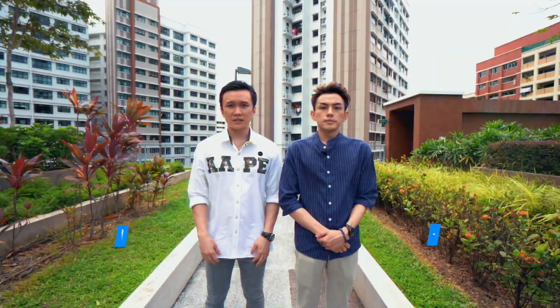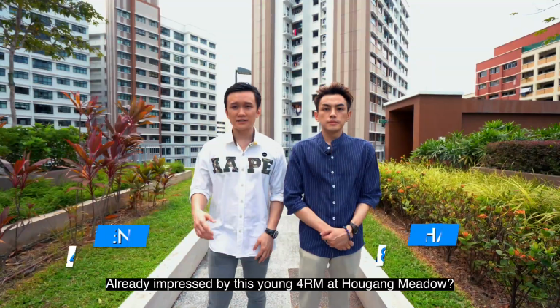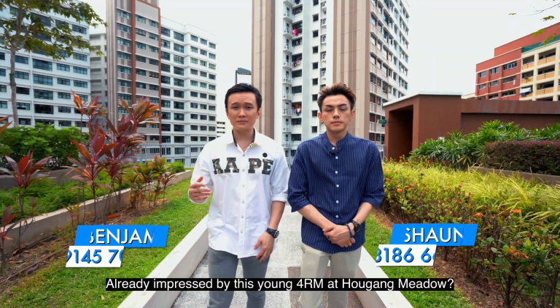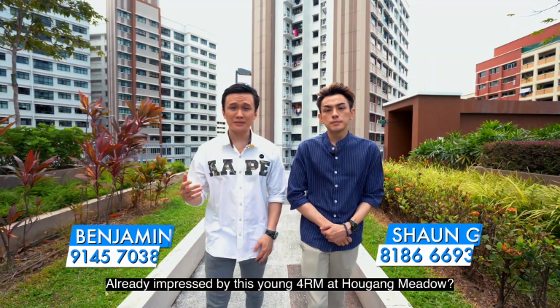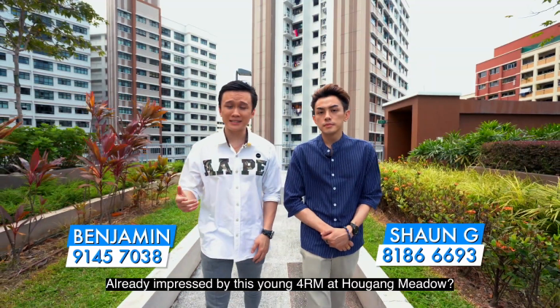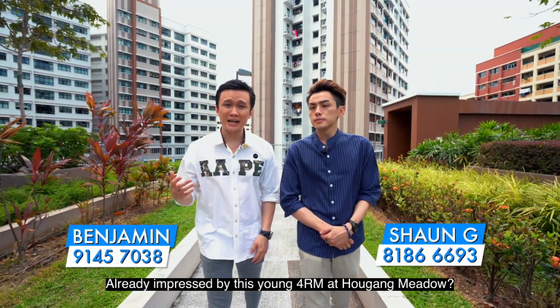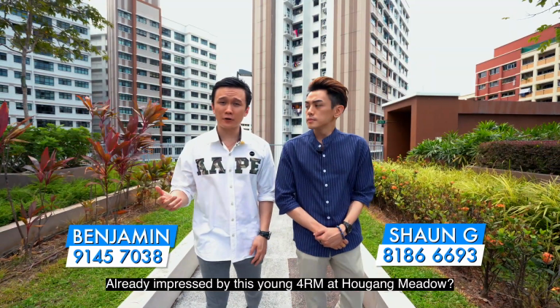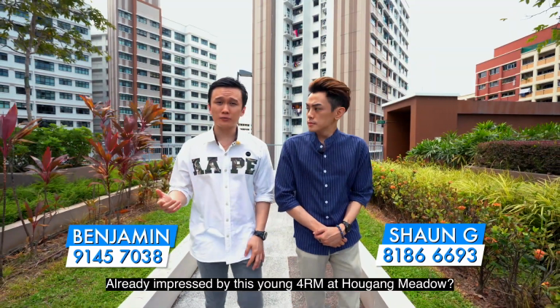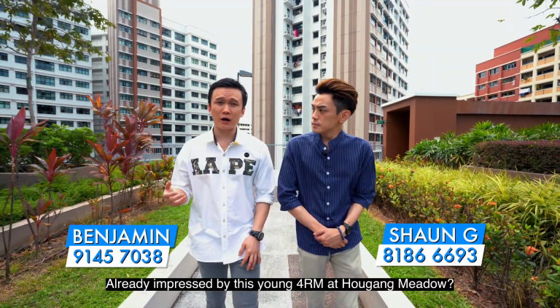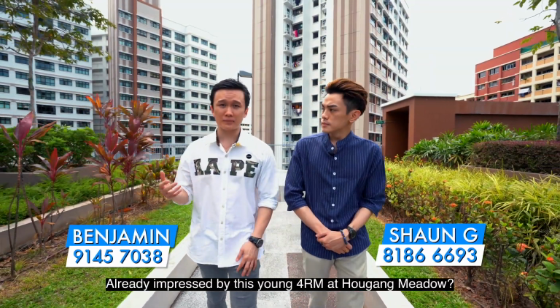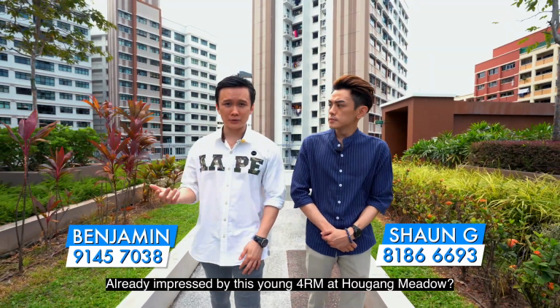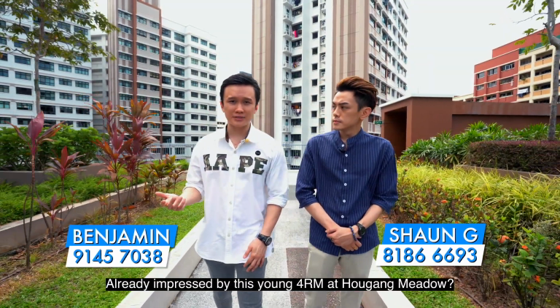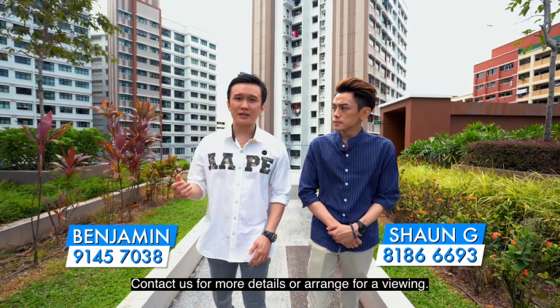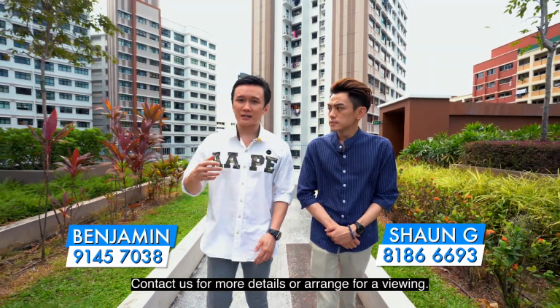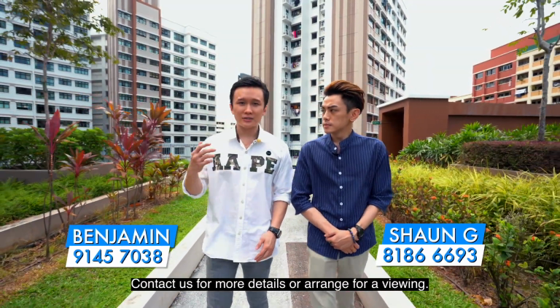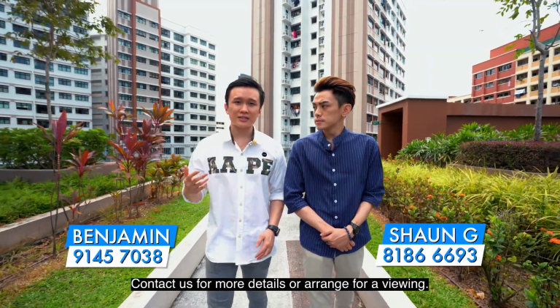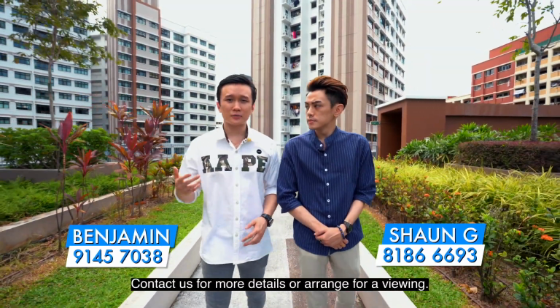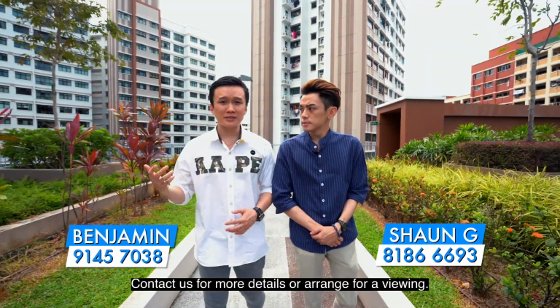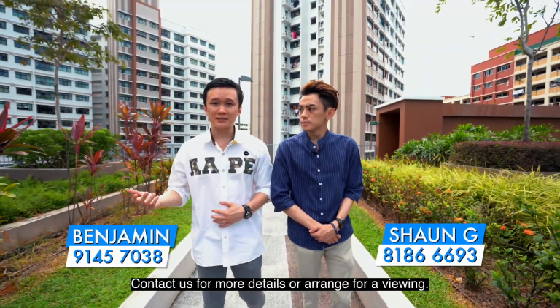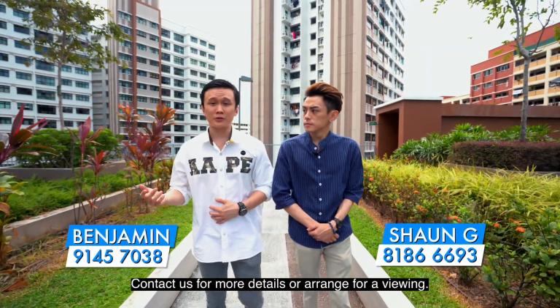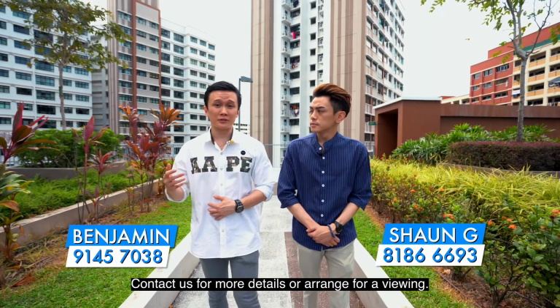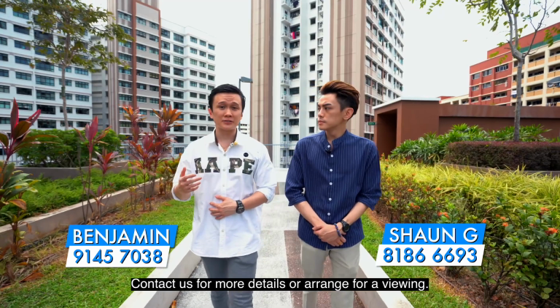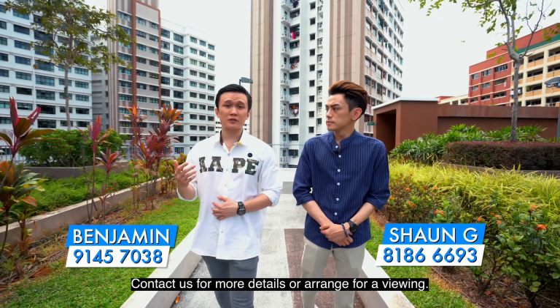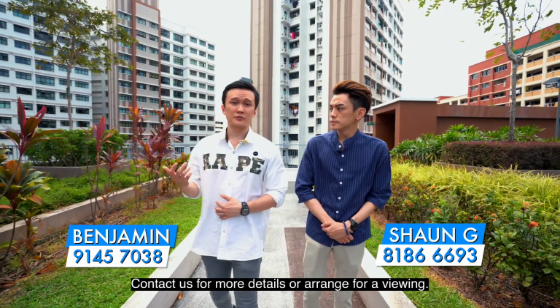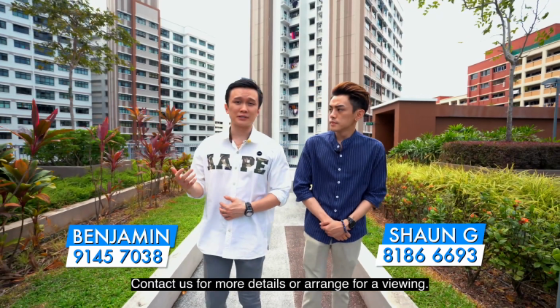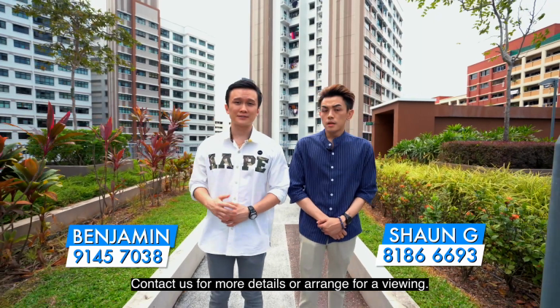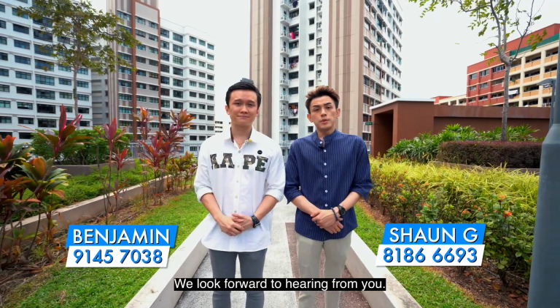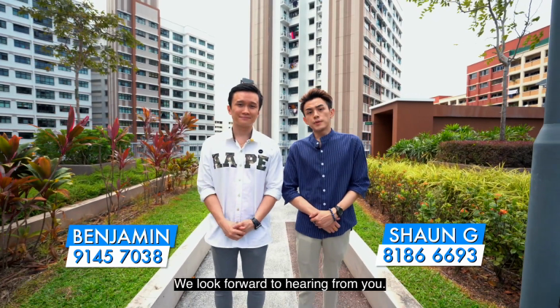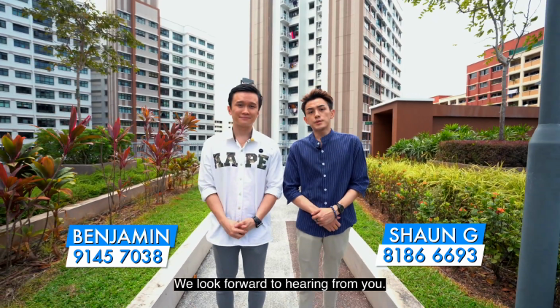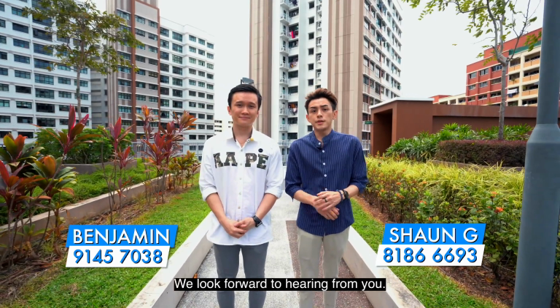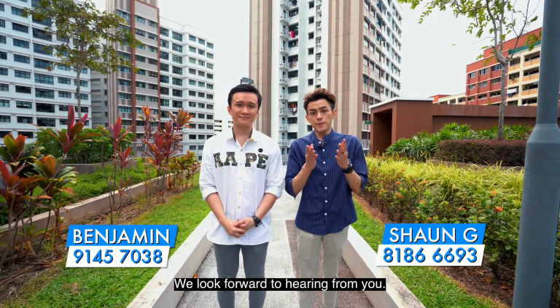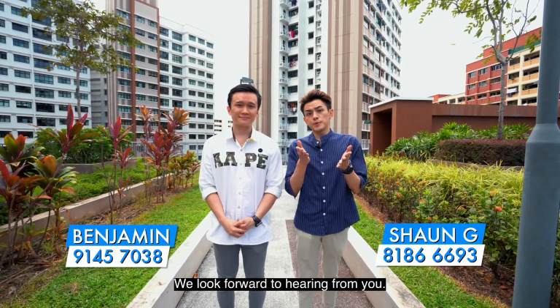Already impressed by this young 4-room flat at Hougang Meadows? Contact us for more details or arrange for a viewing. We look forward to hearing from you.